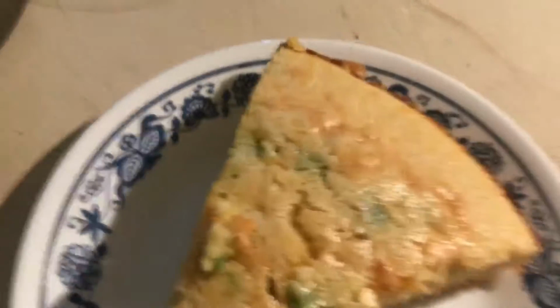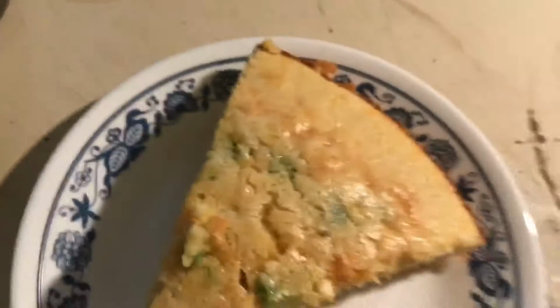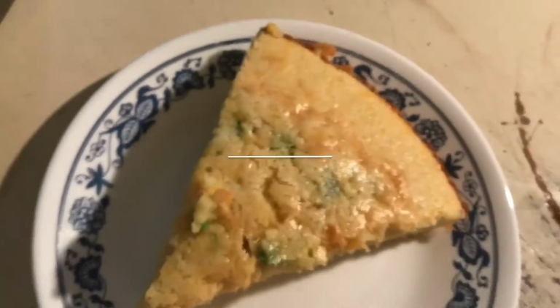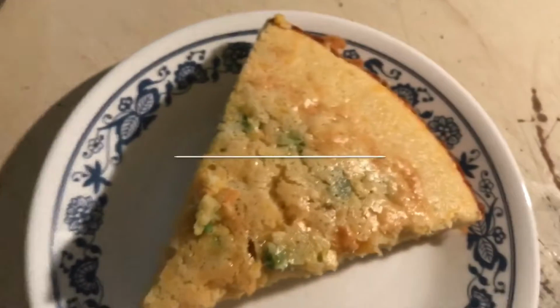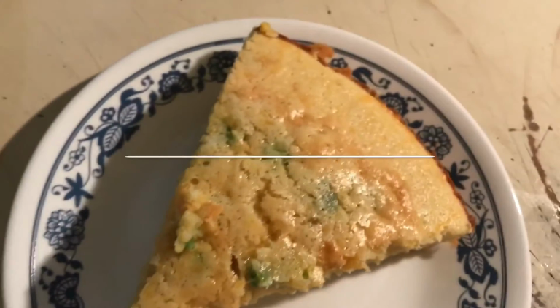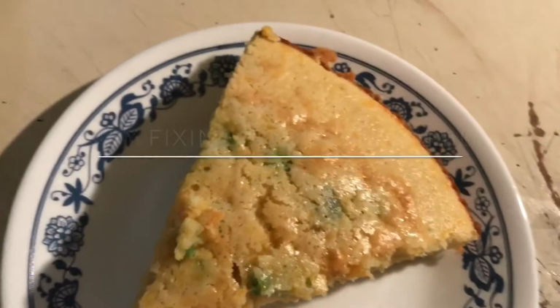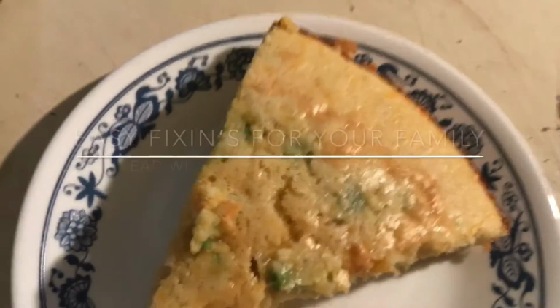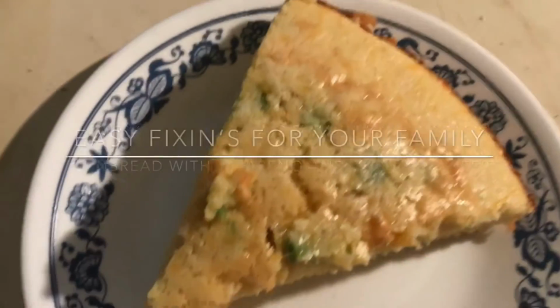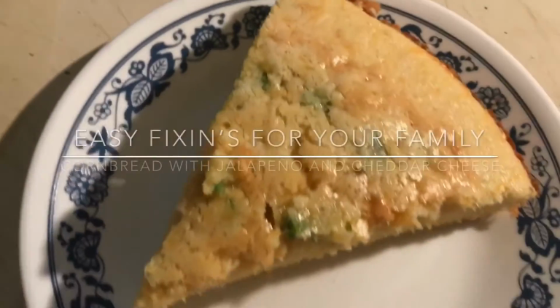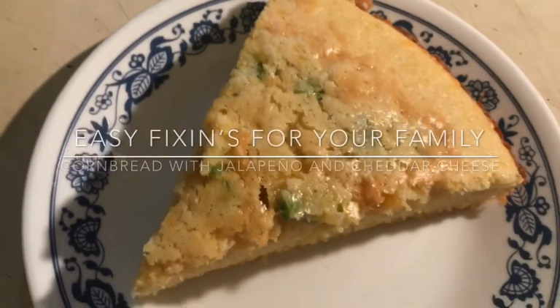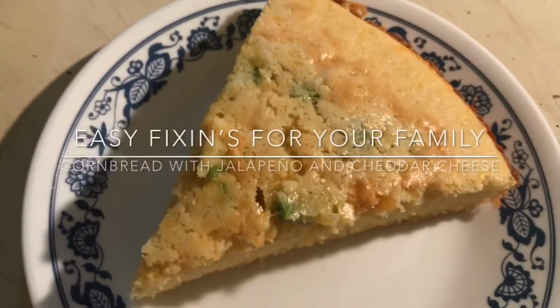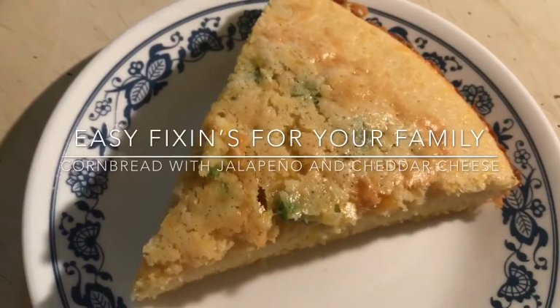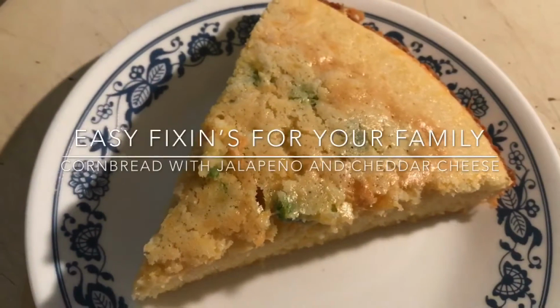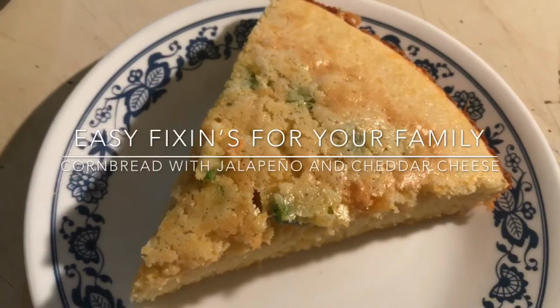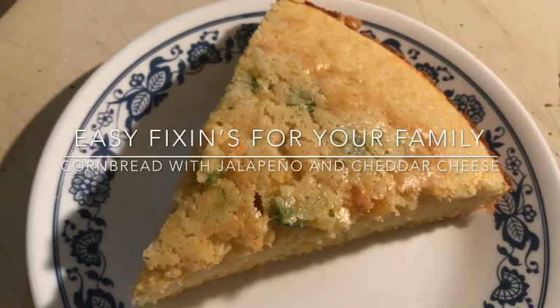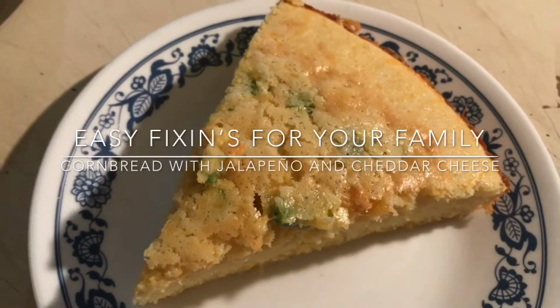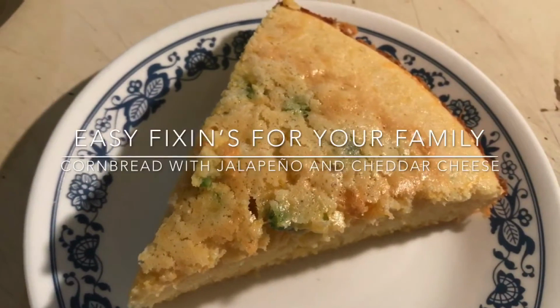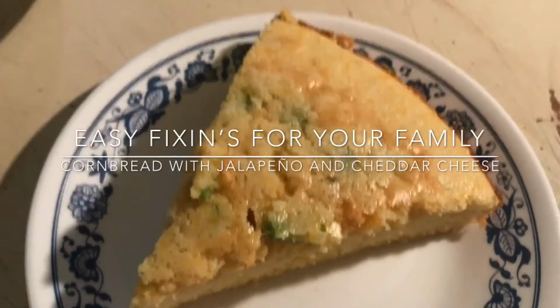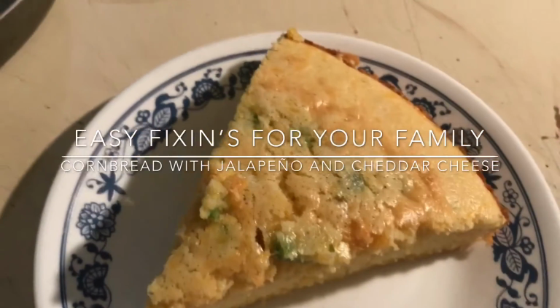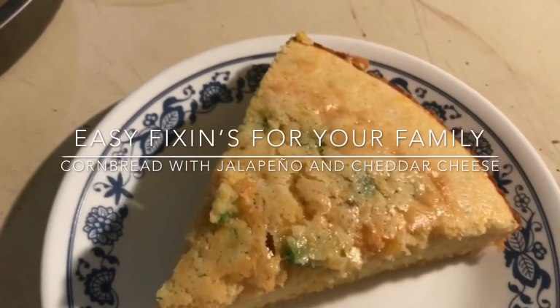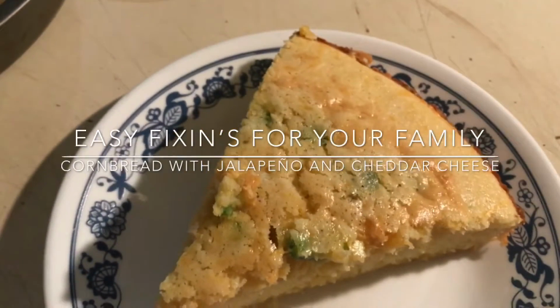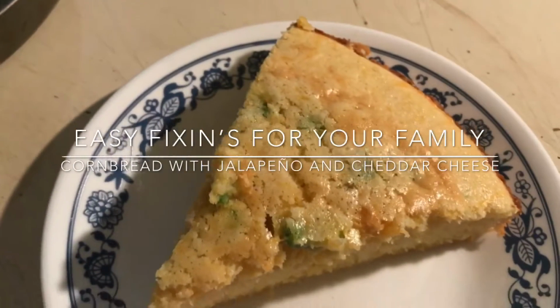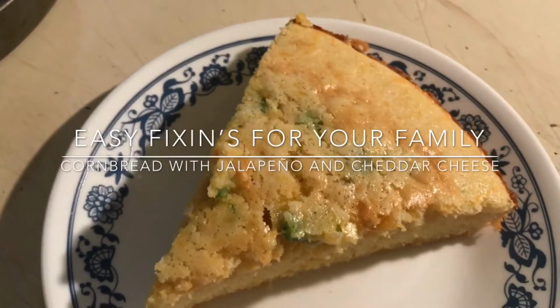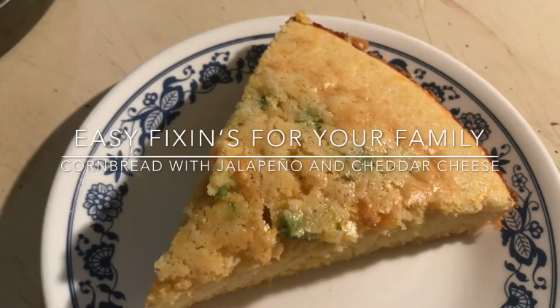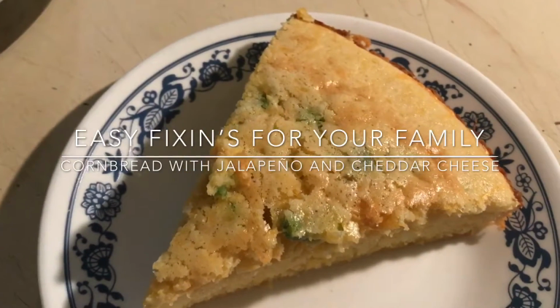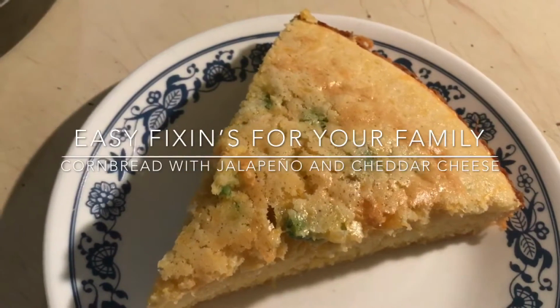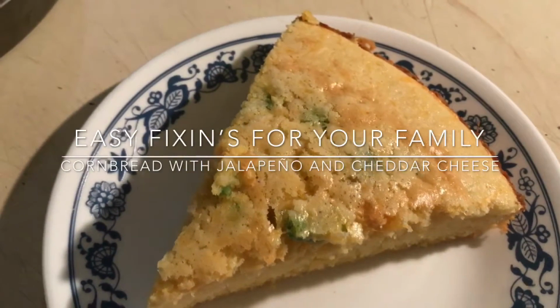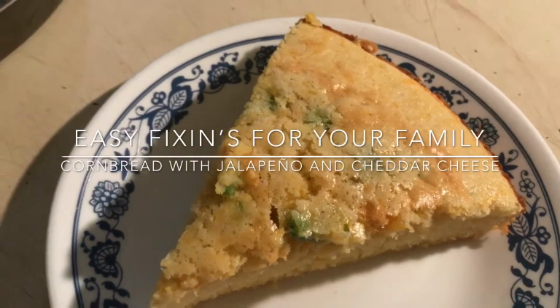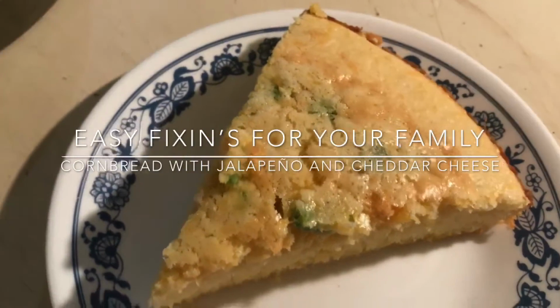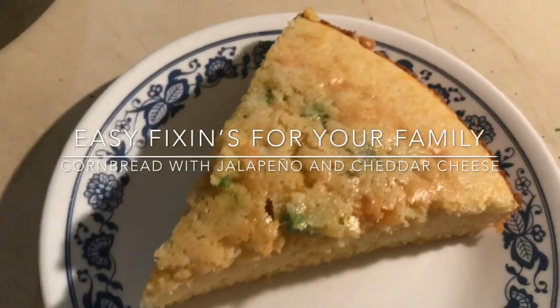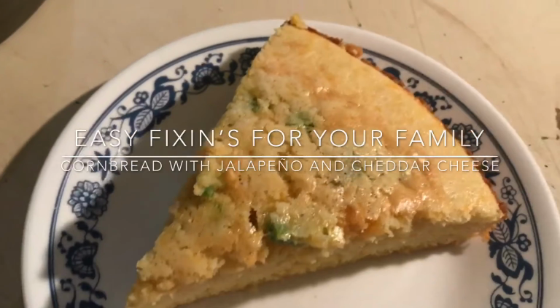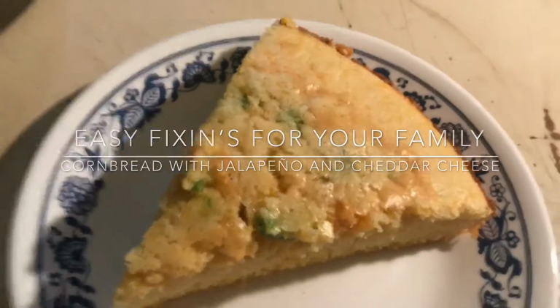Hi and welcome back. Today we are making cornbread with jalapeño and cheddar cheese.